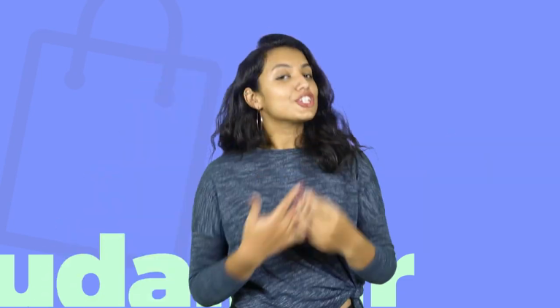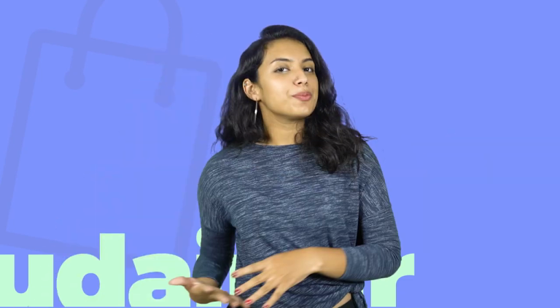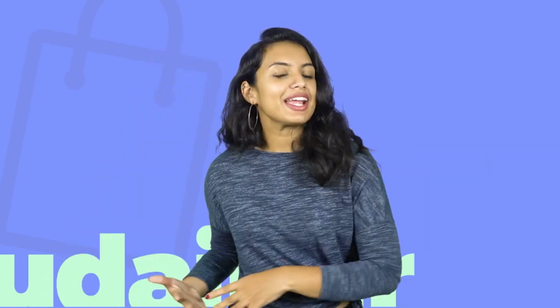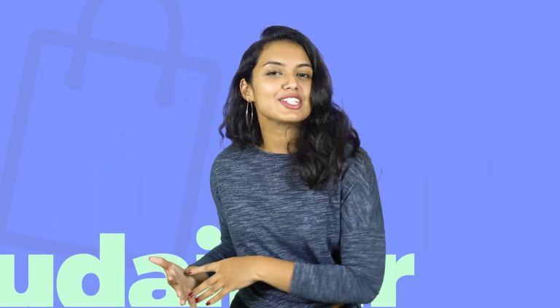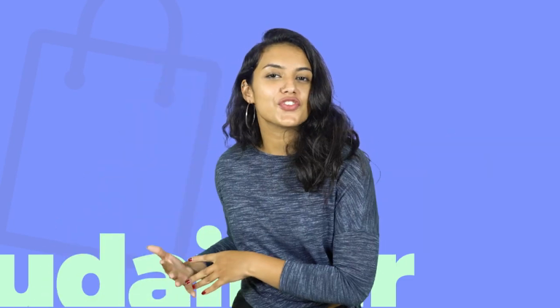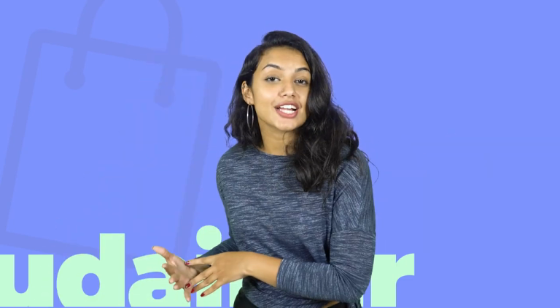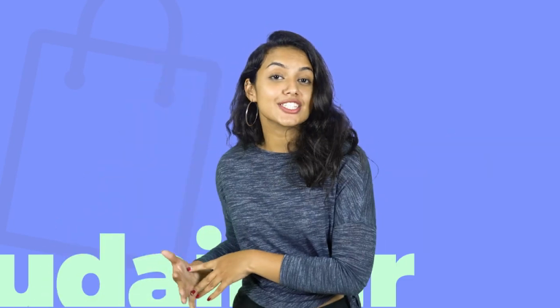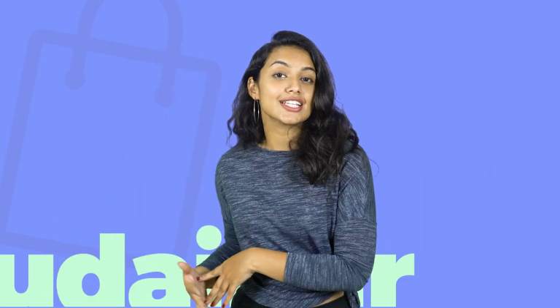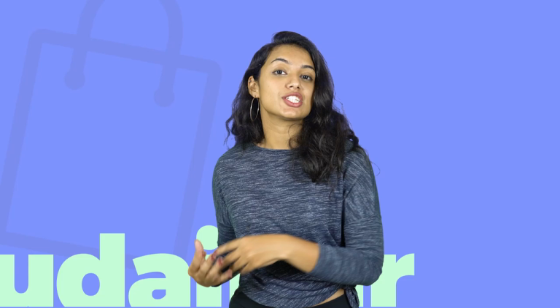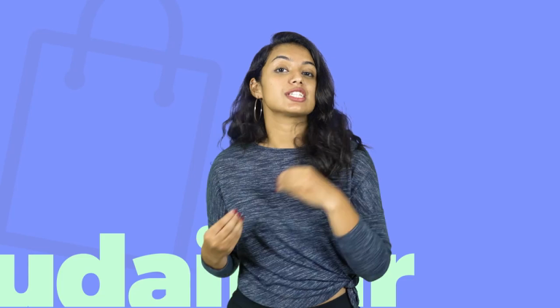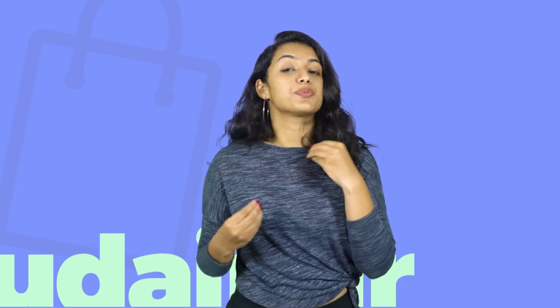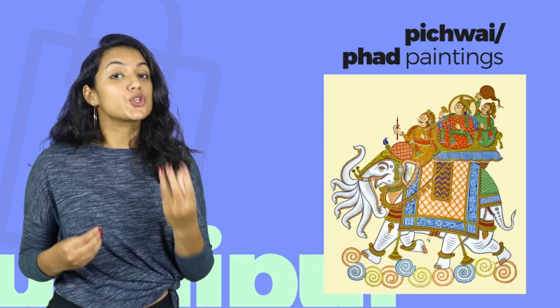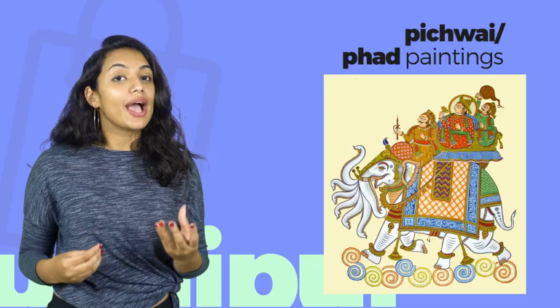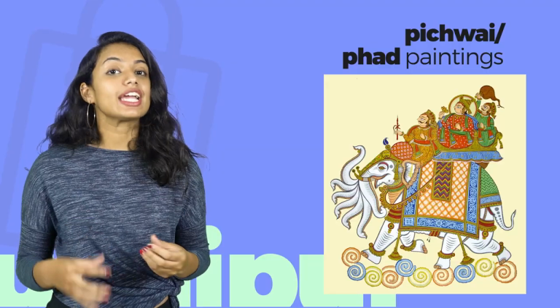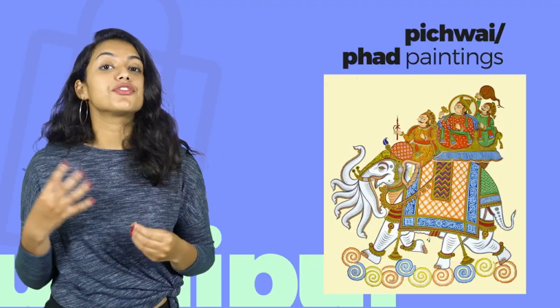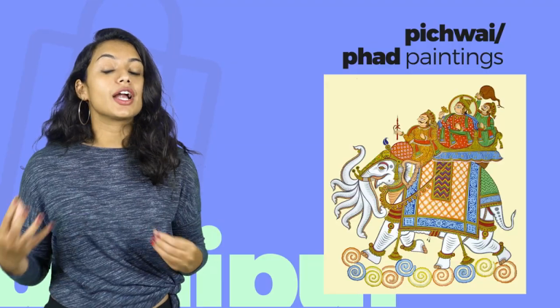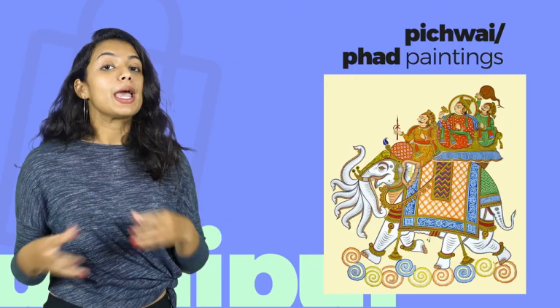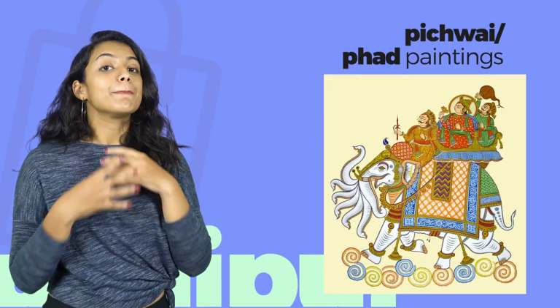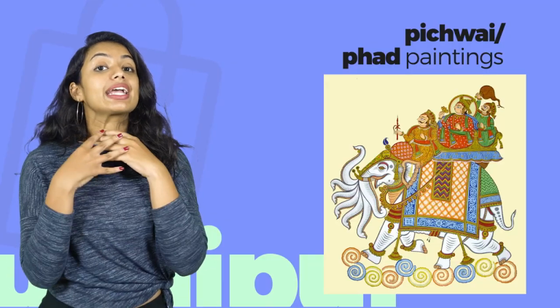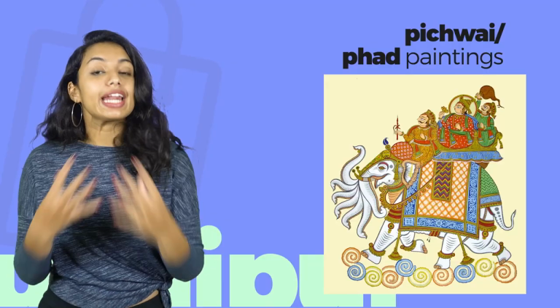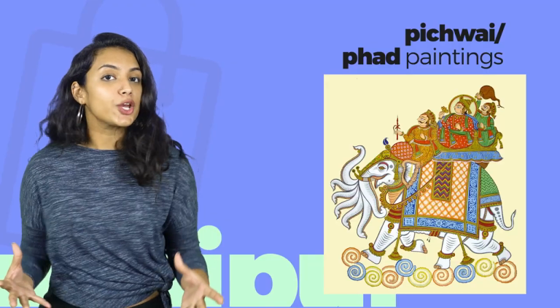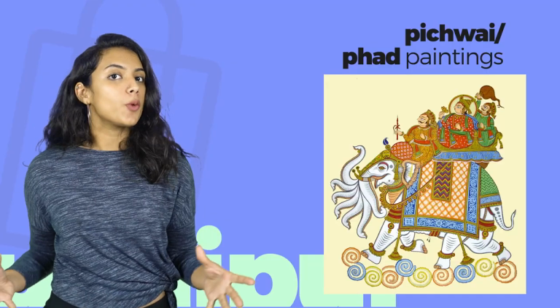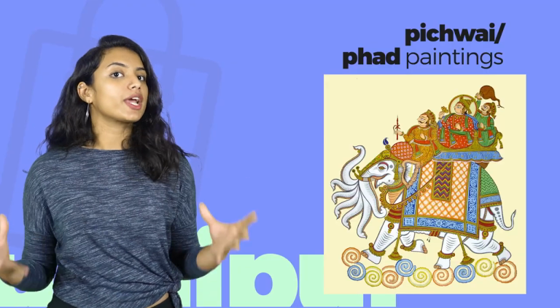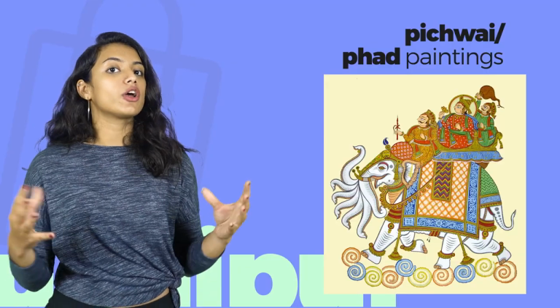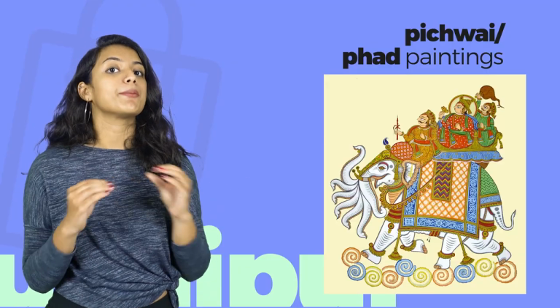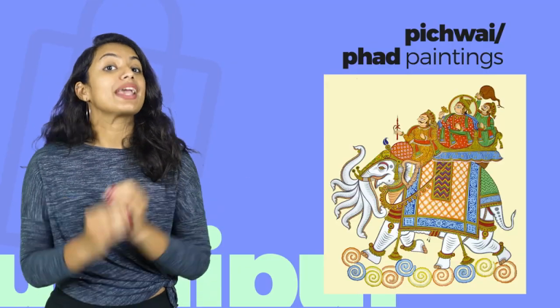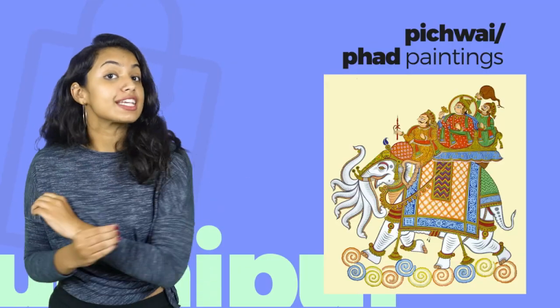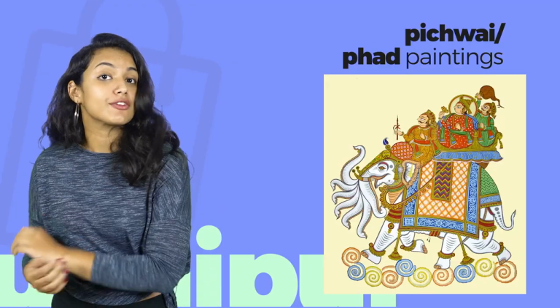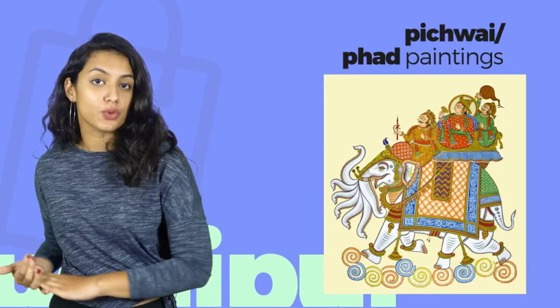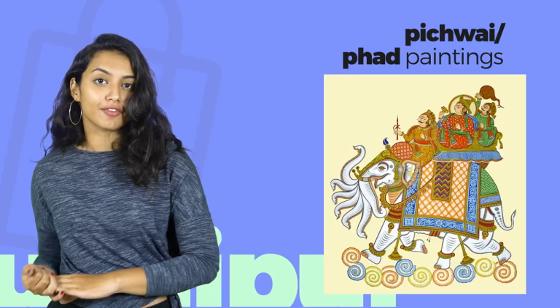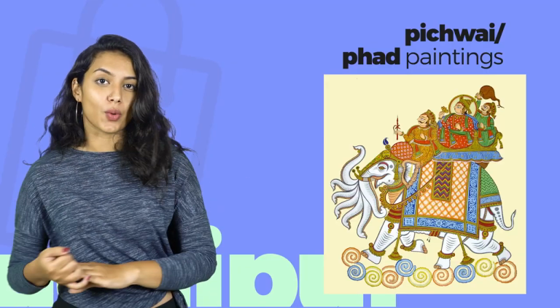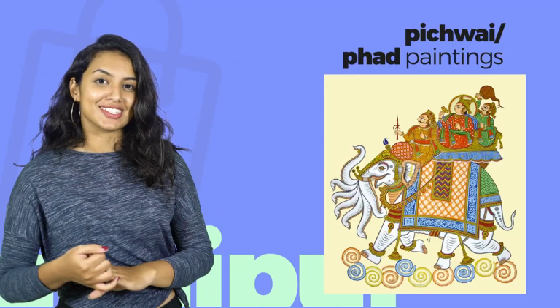Traditional paintings of Rajasthan such as Pichwai and Phat make great home decor and amazing gifts for loved ones.